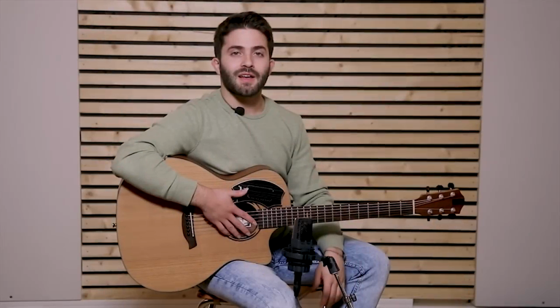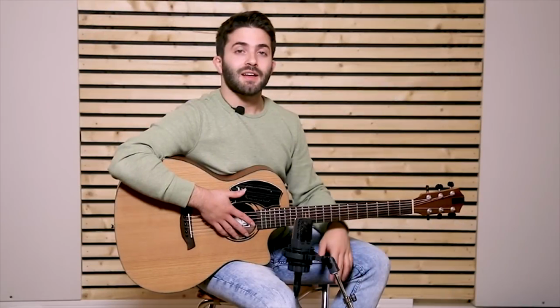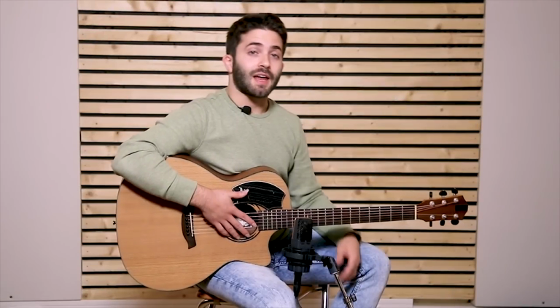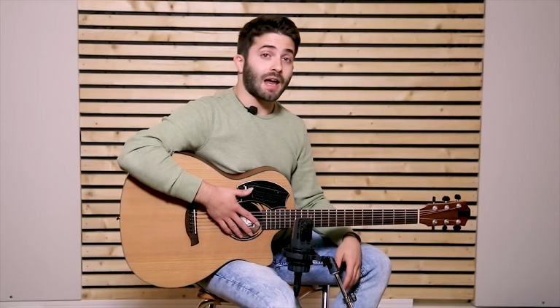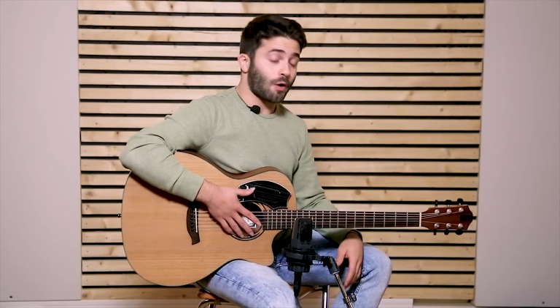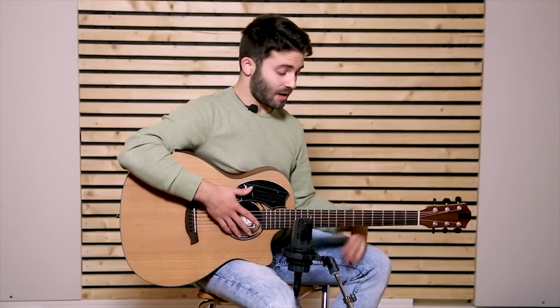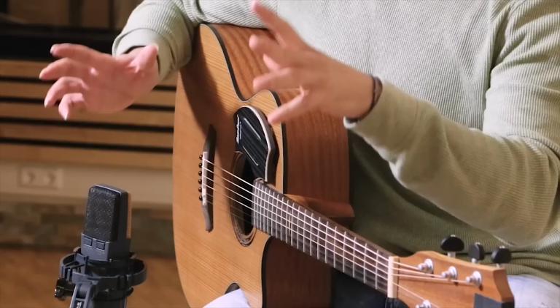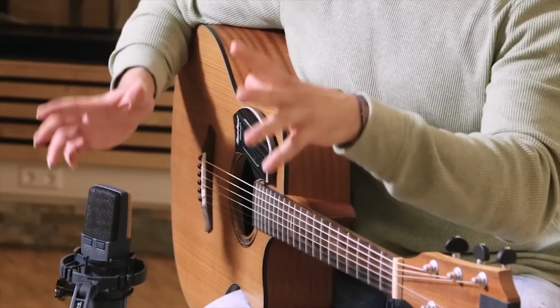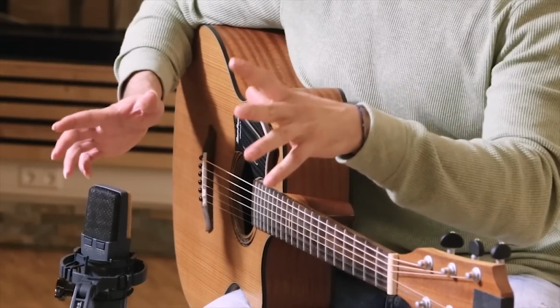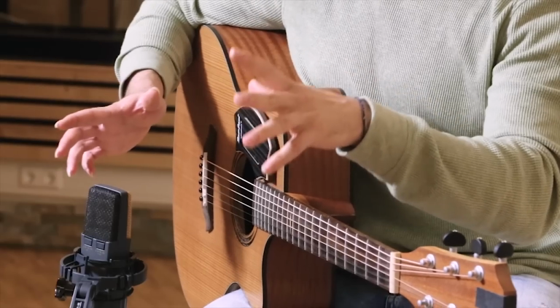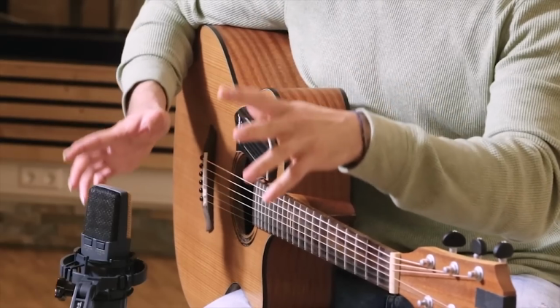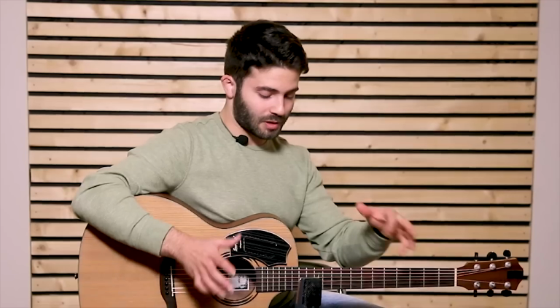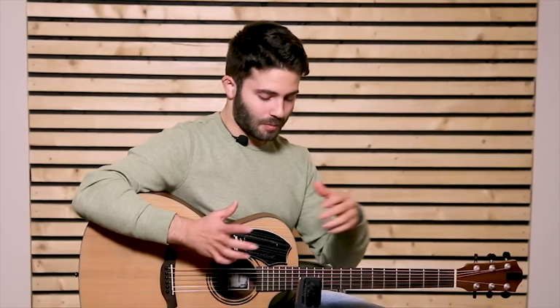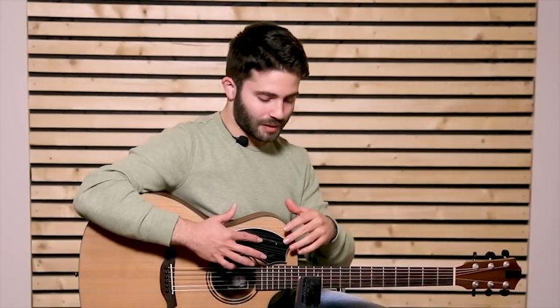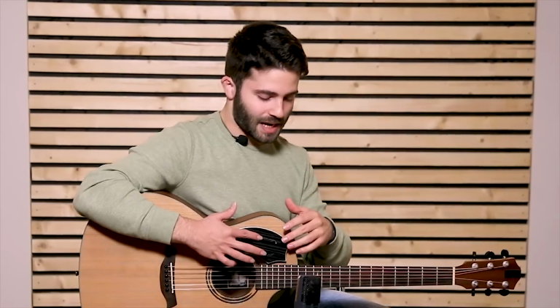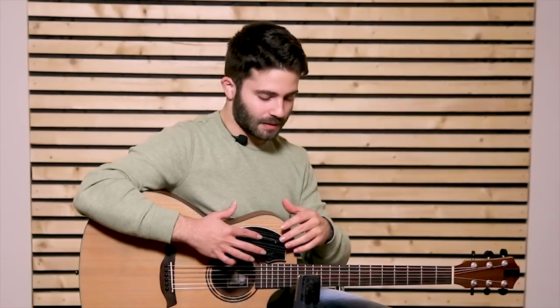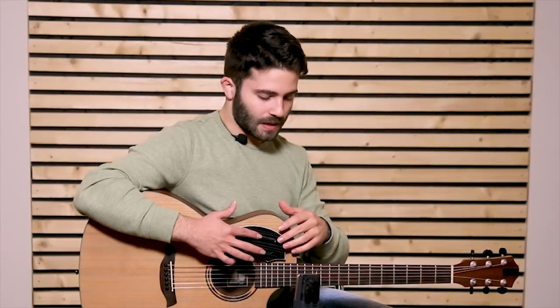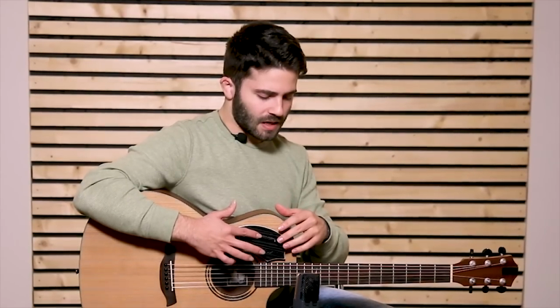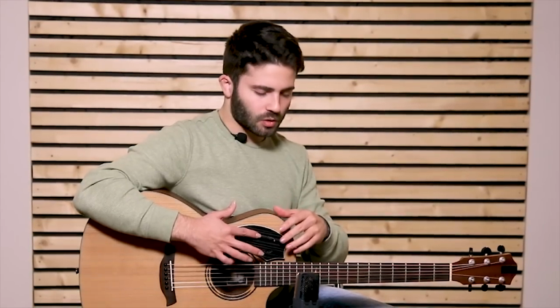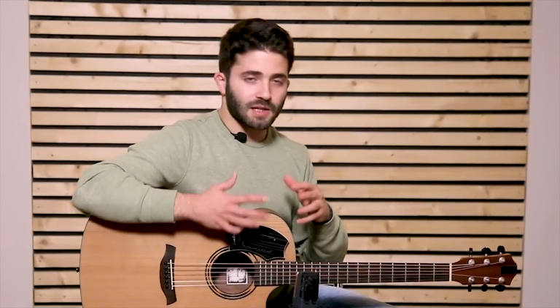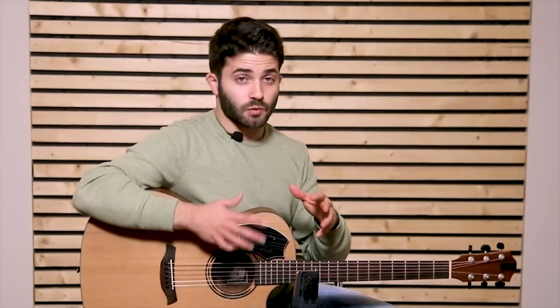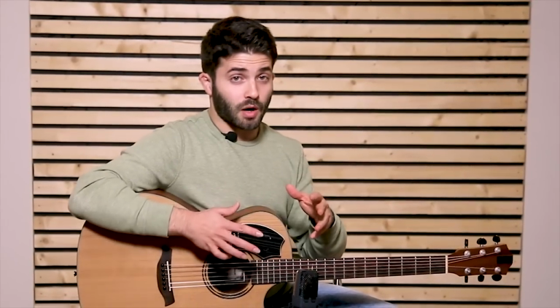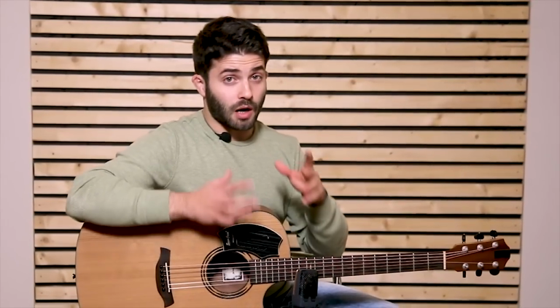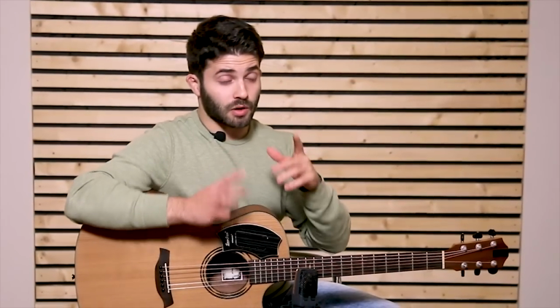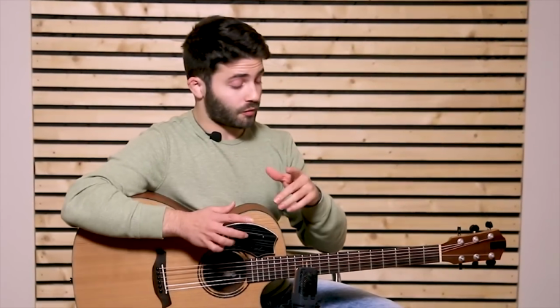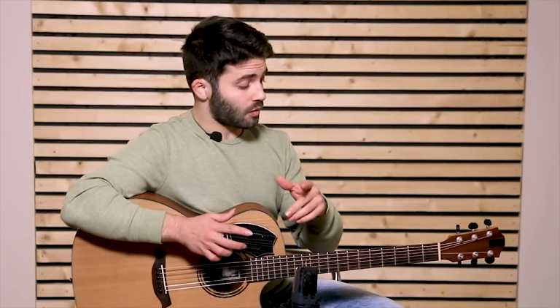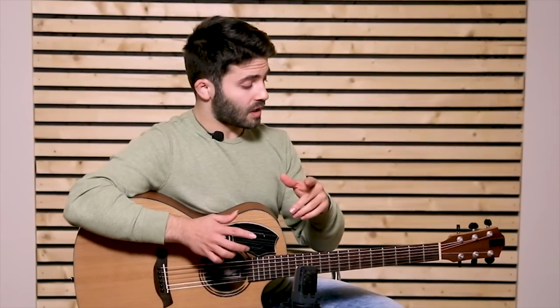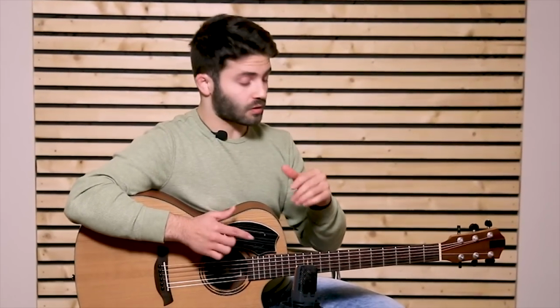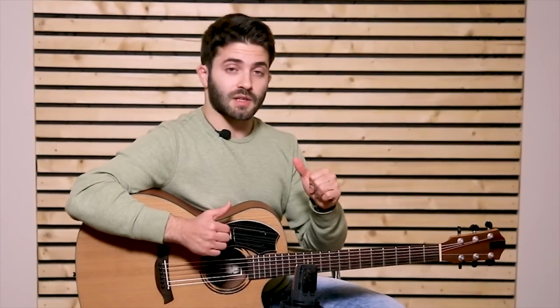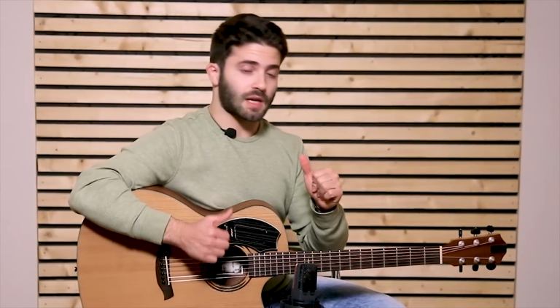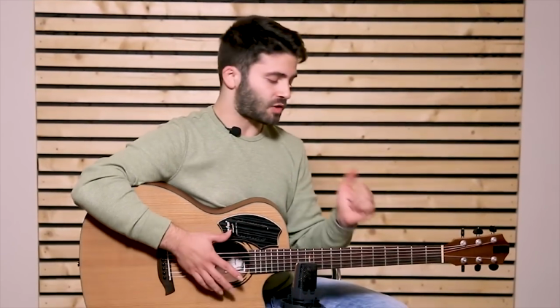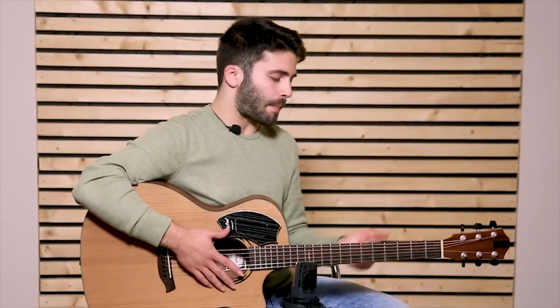And now we can focus a little bit on playing, so let's try out a few things on the Samgem.